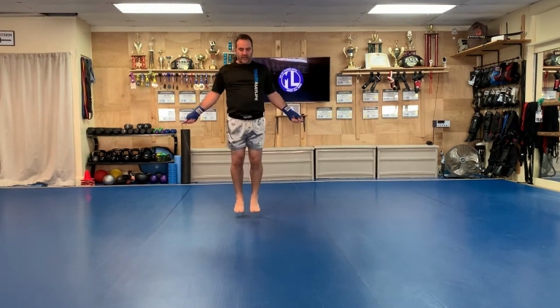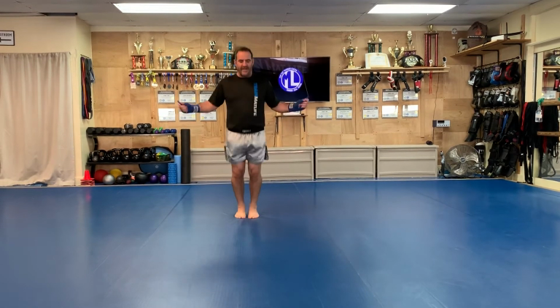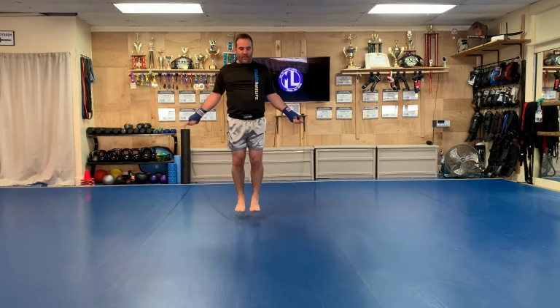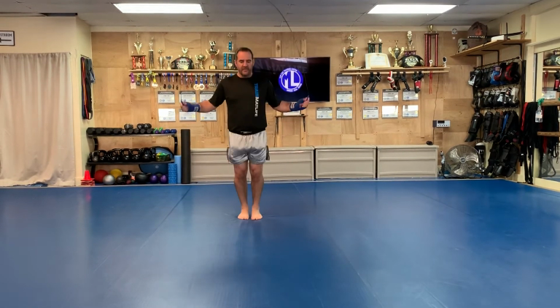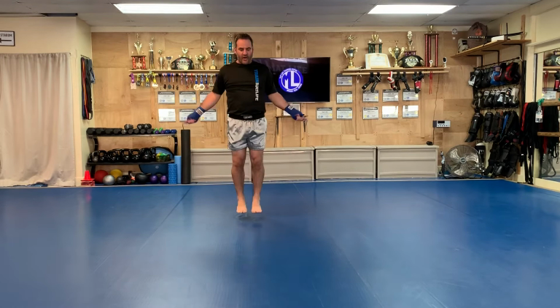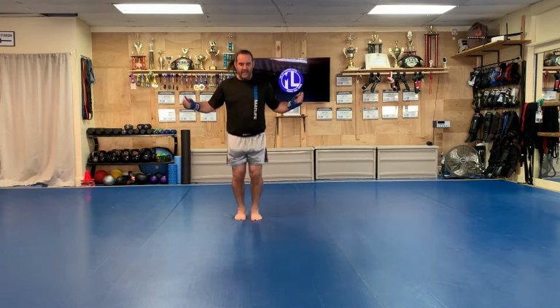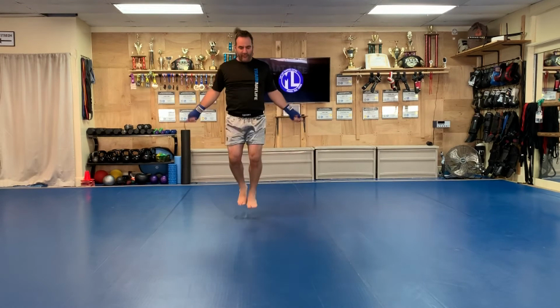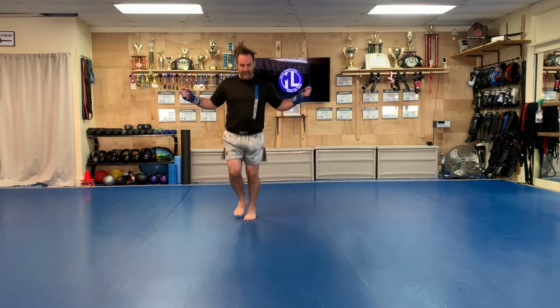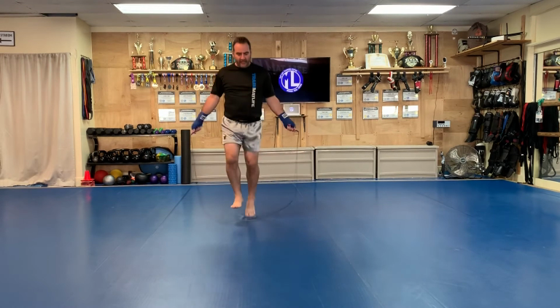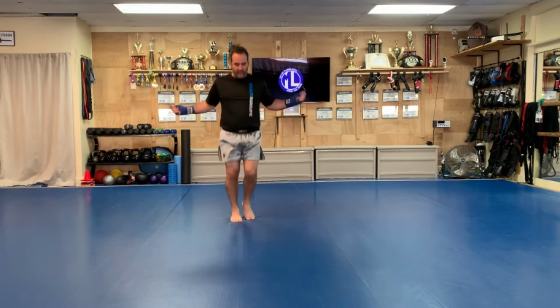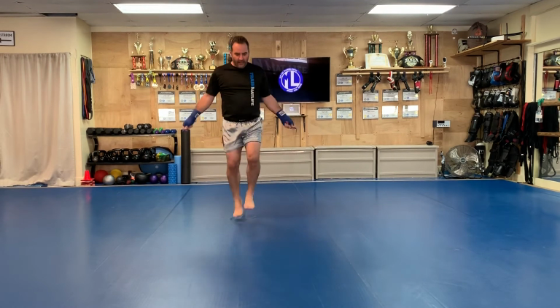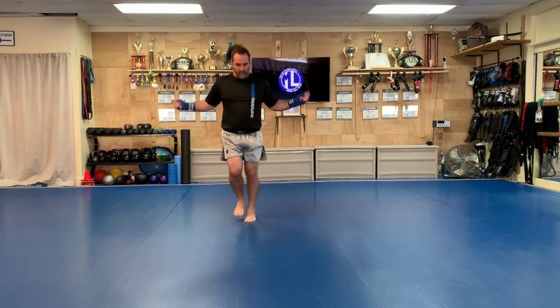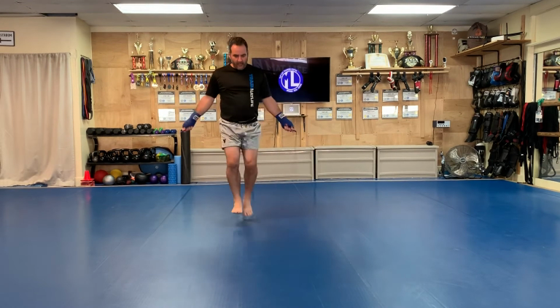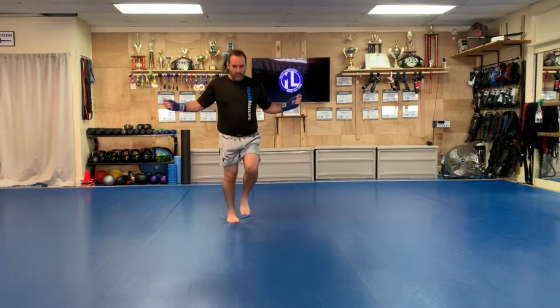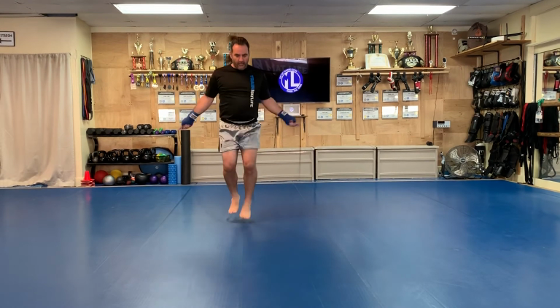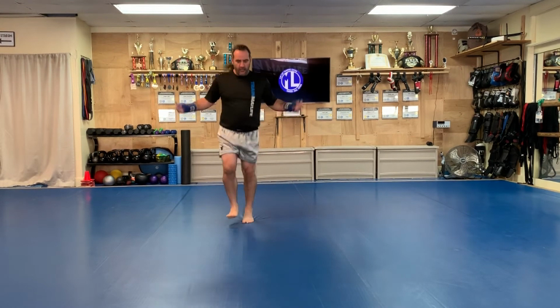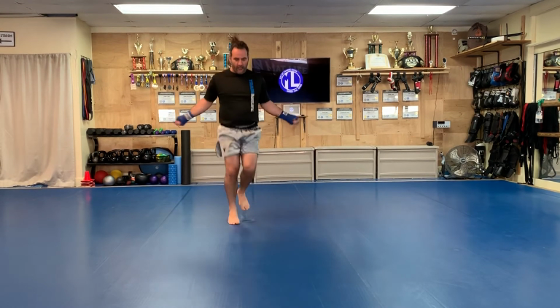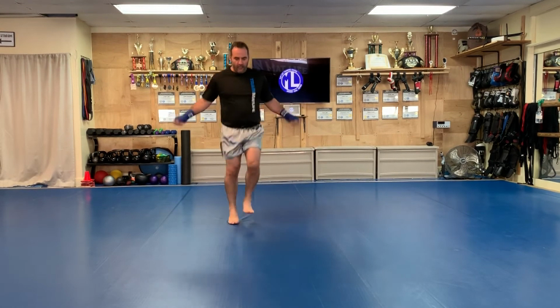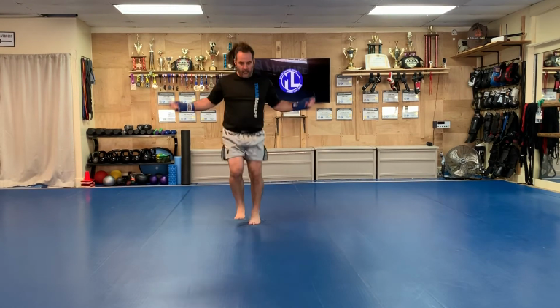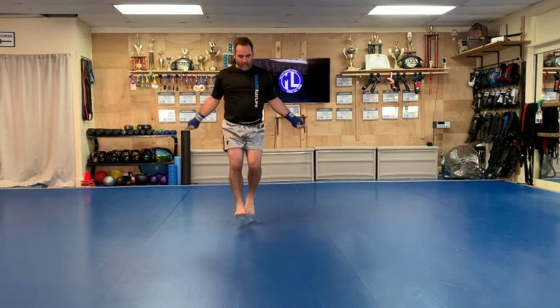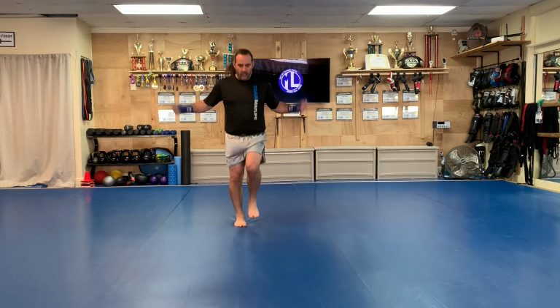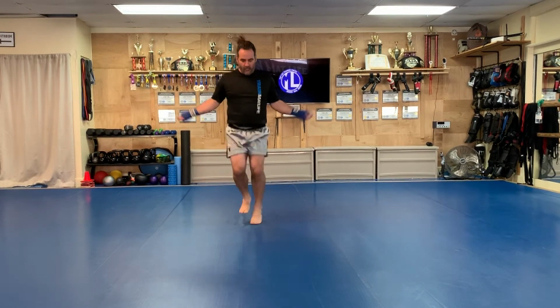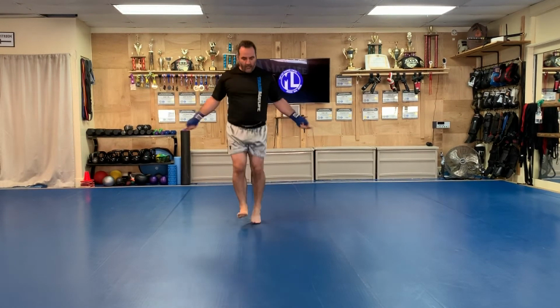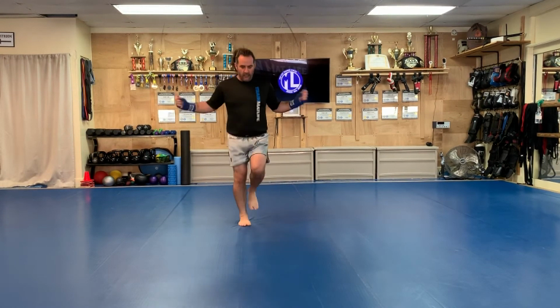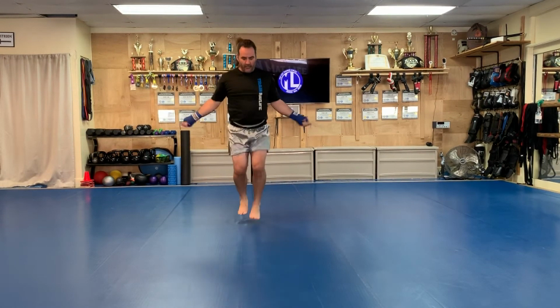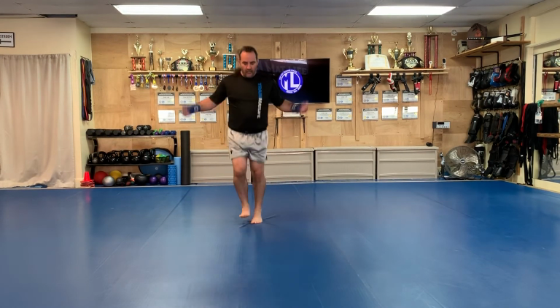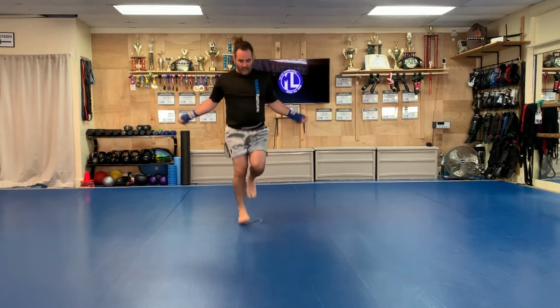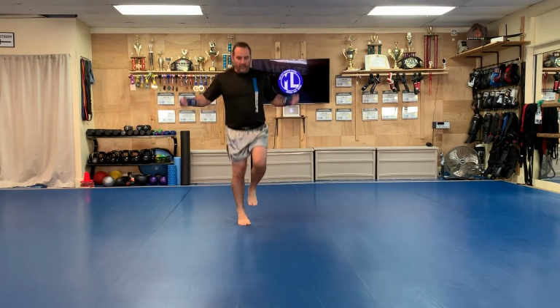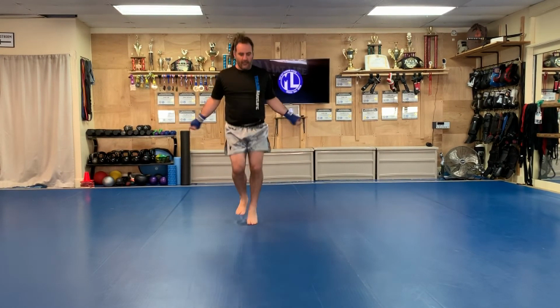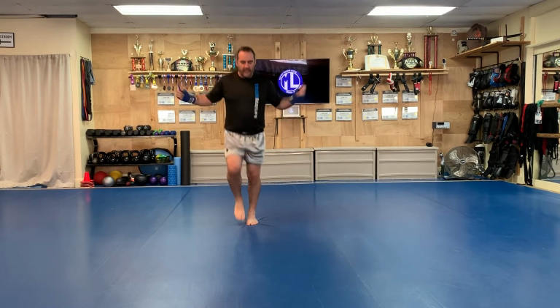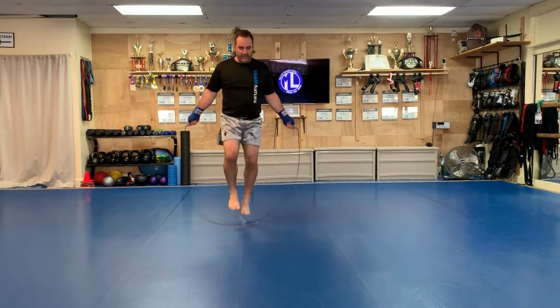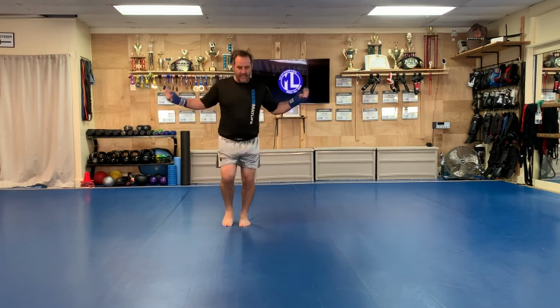The second one is alternating feet. And then you skip.